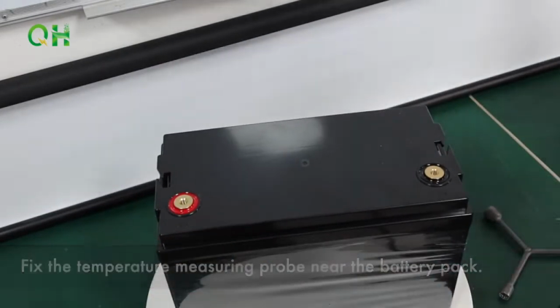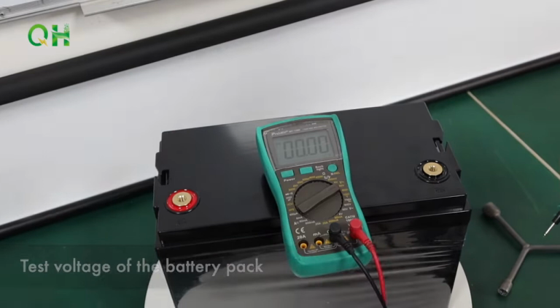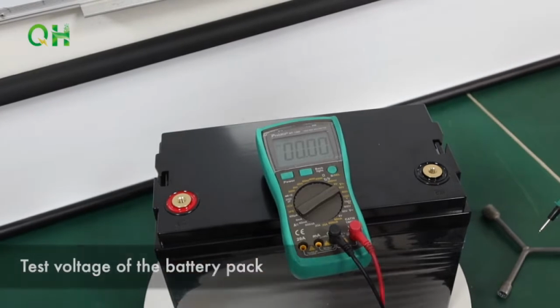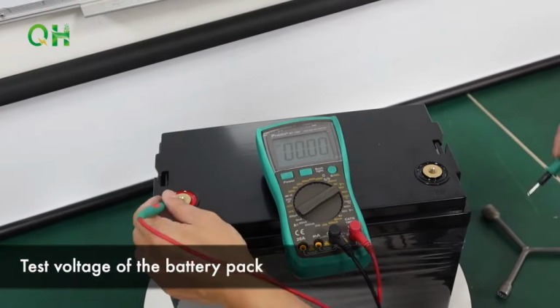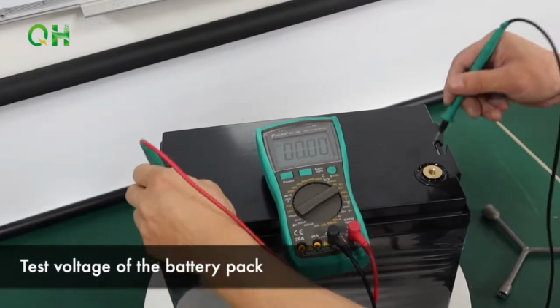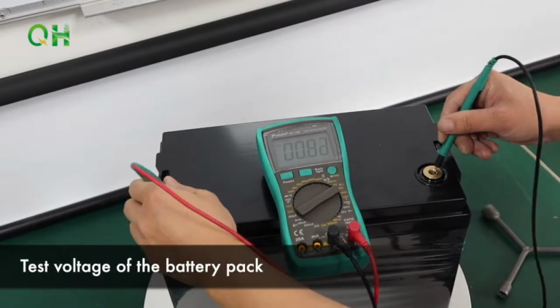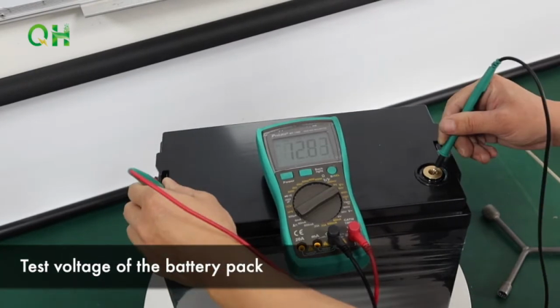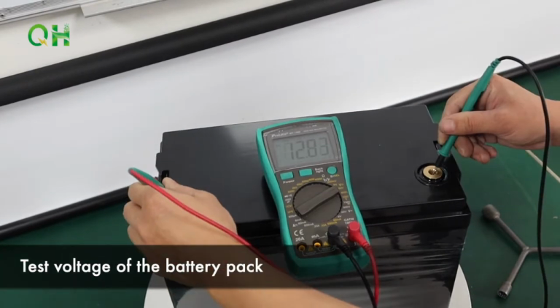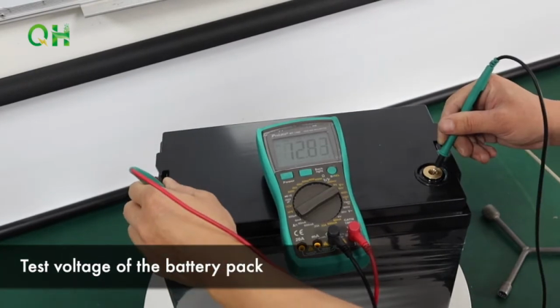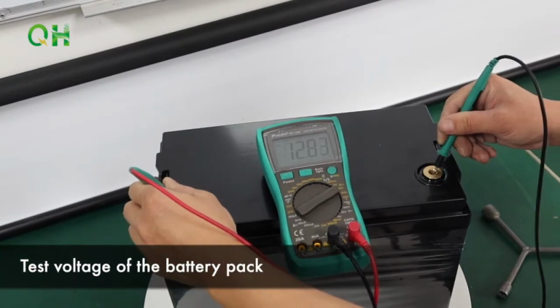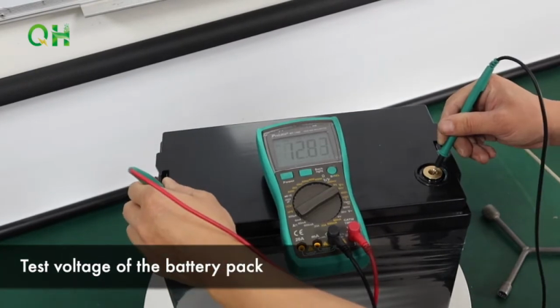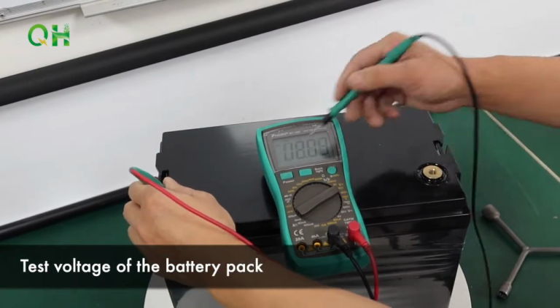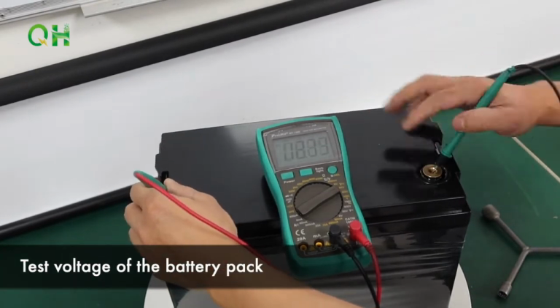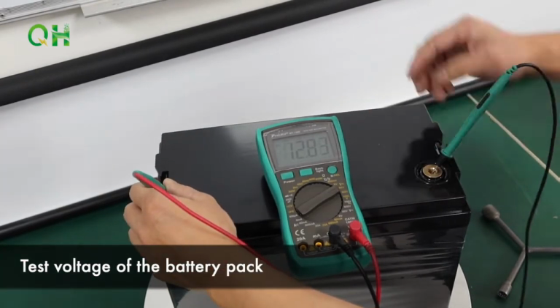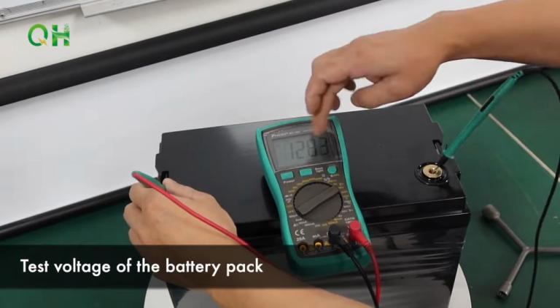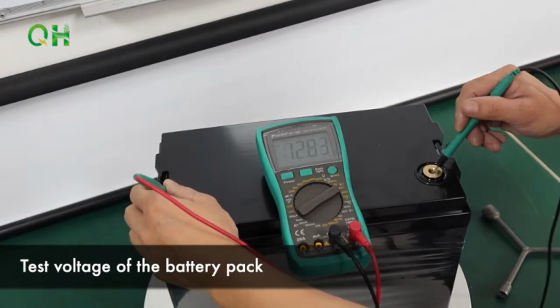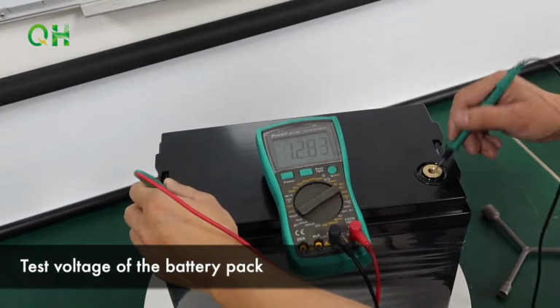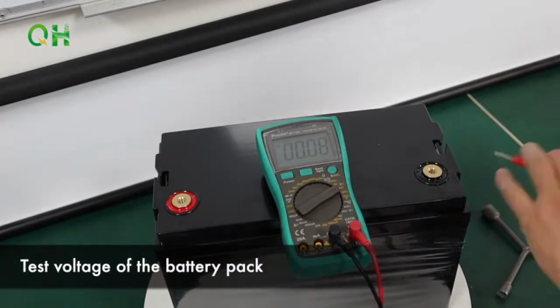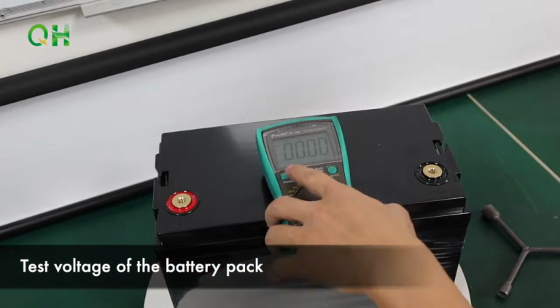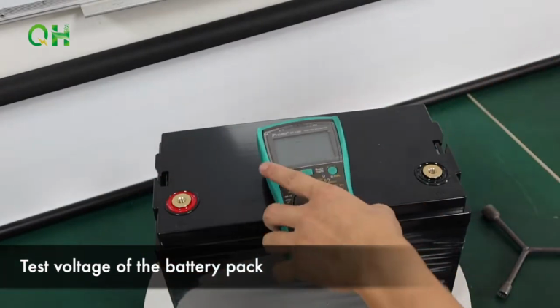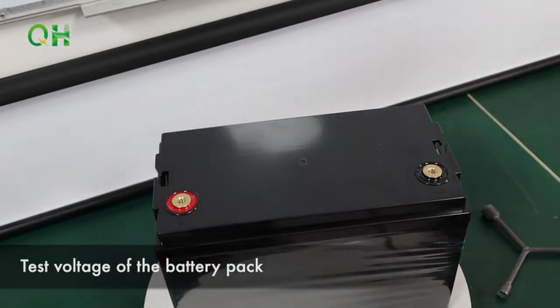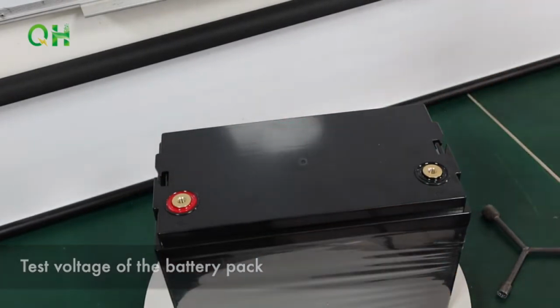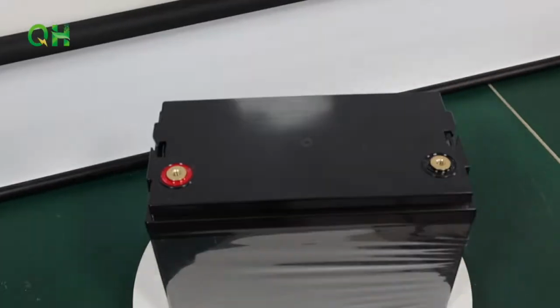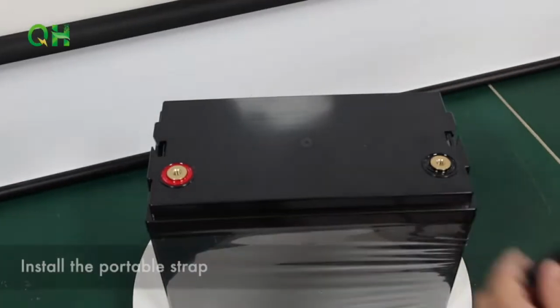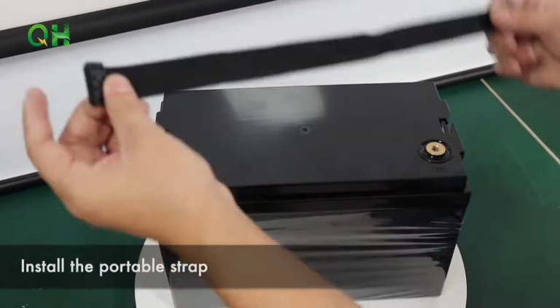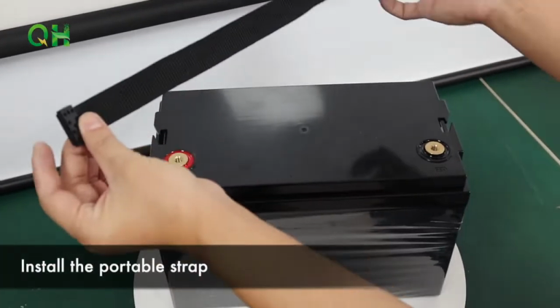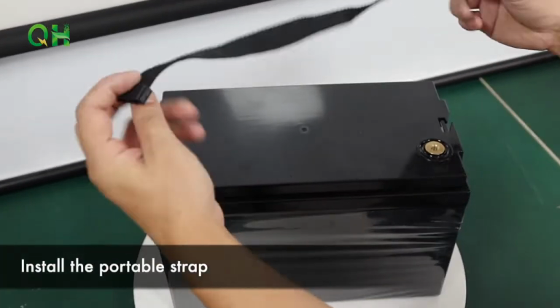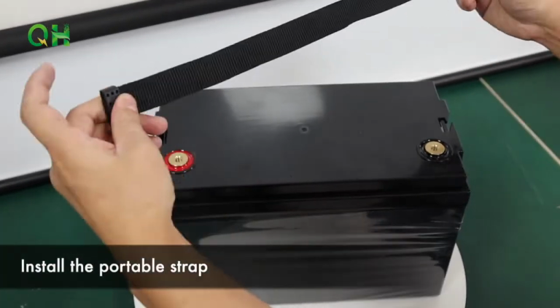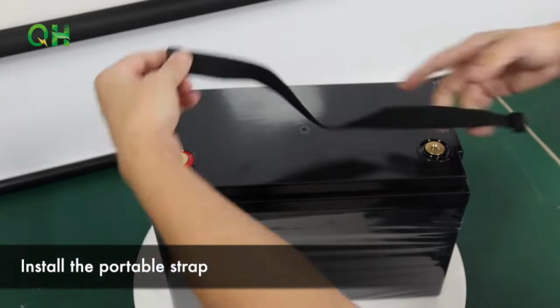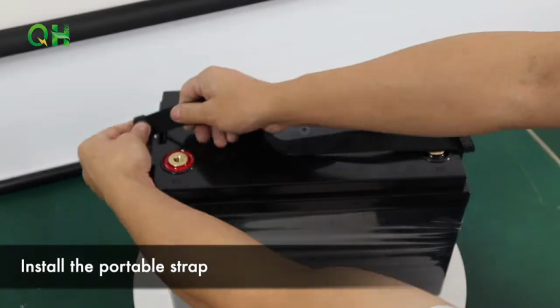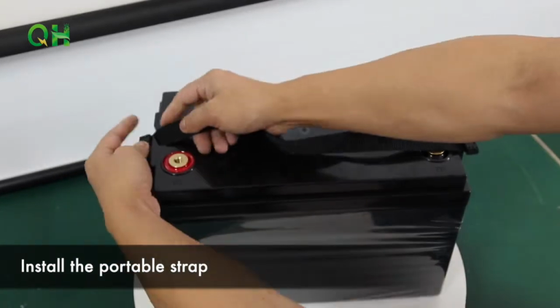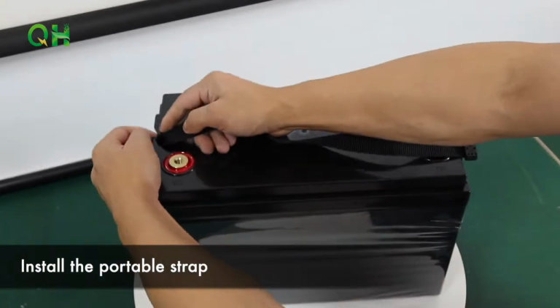Test voltage of the battery pack. Install a portable strip.